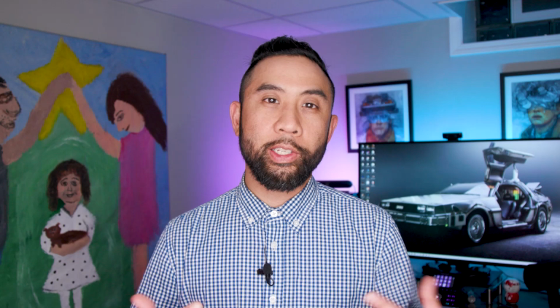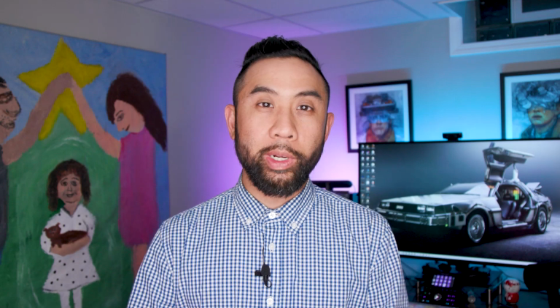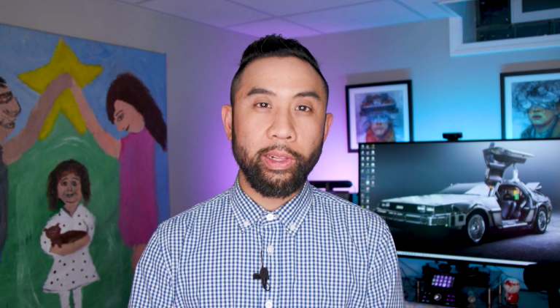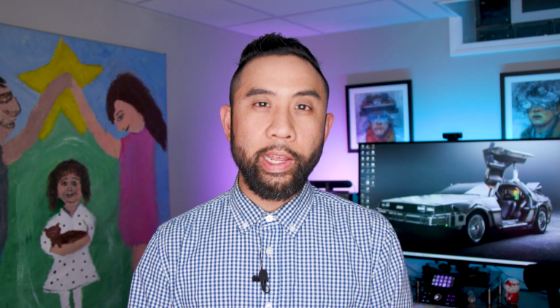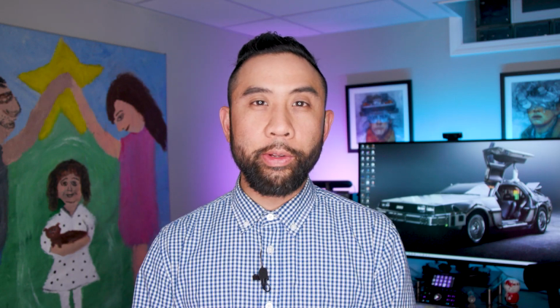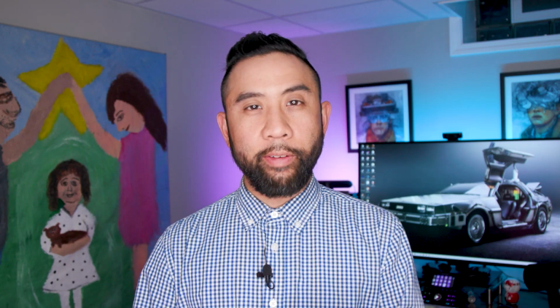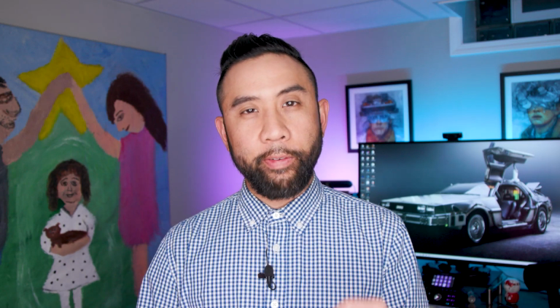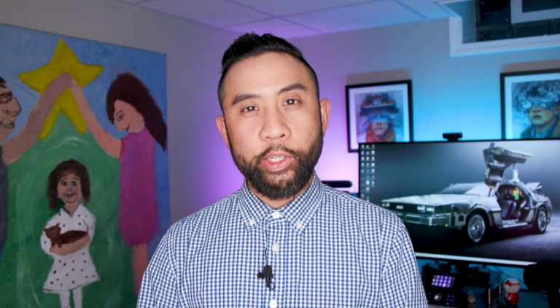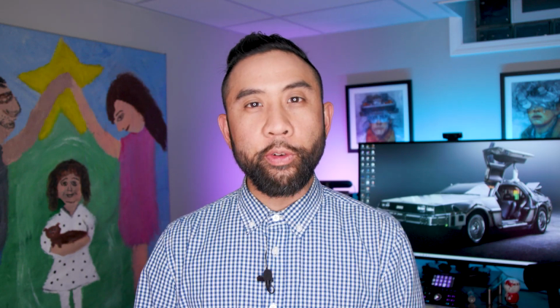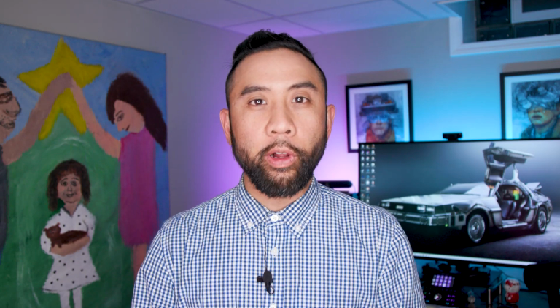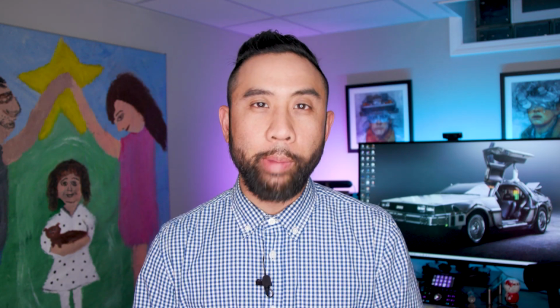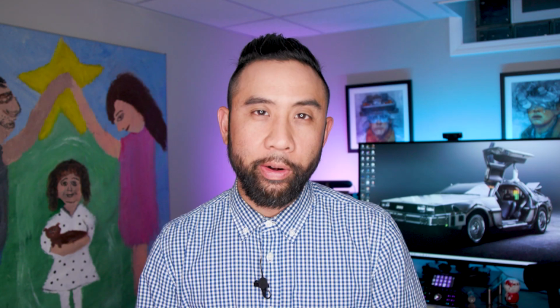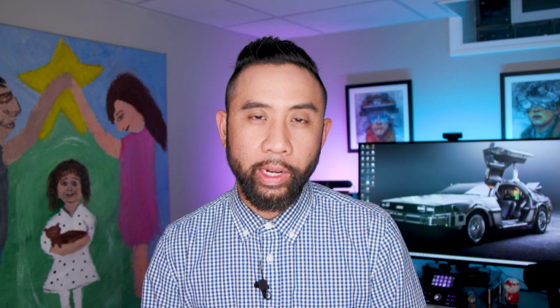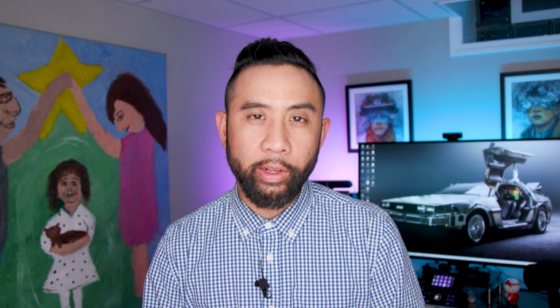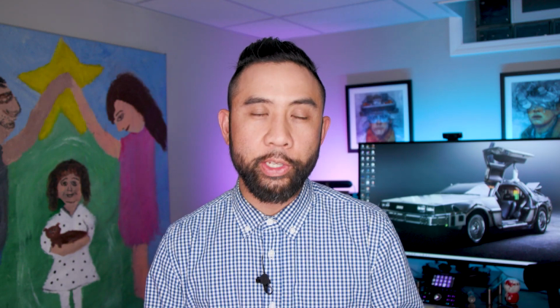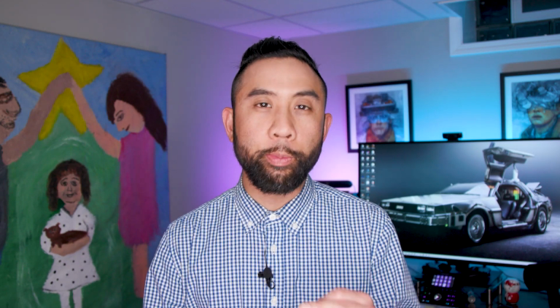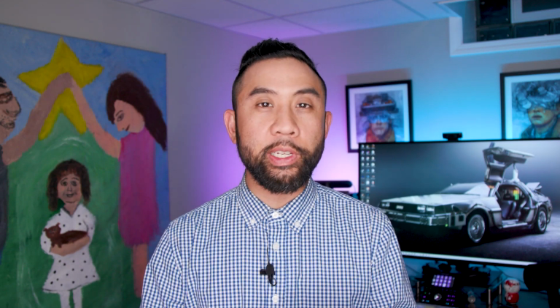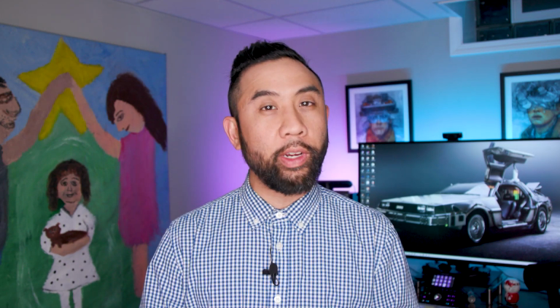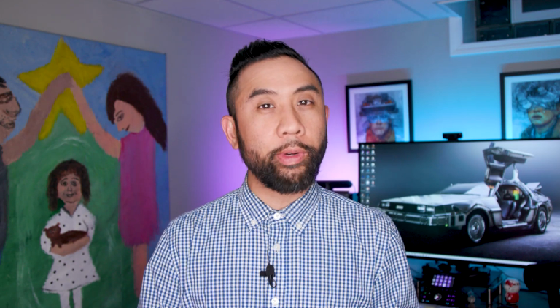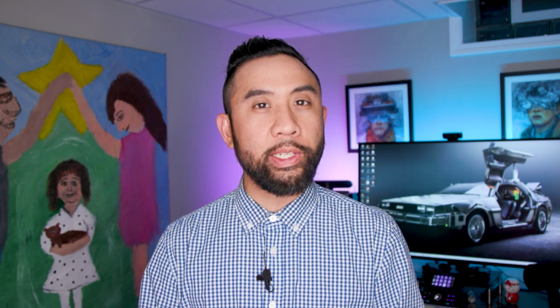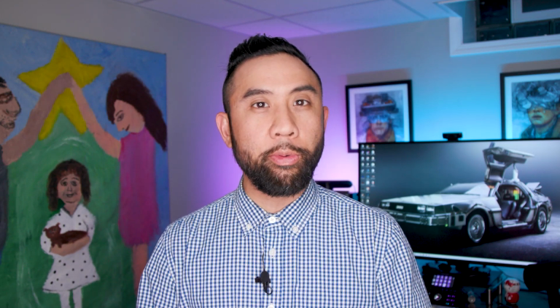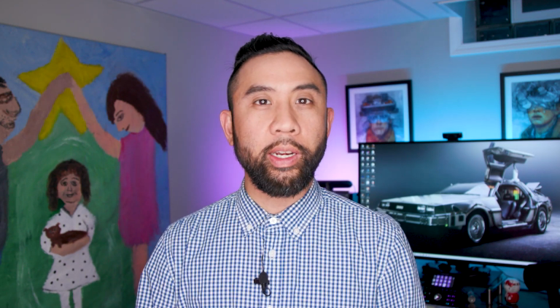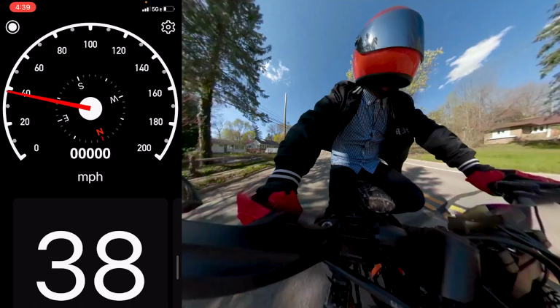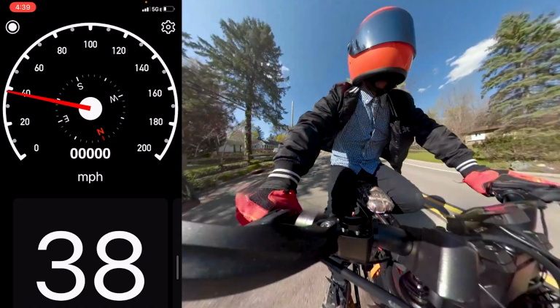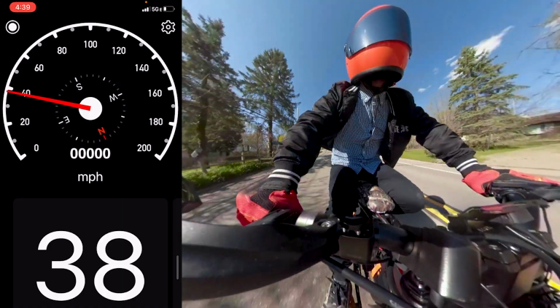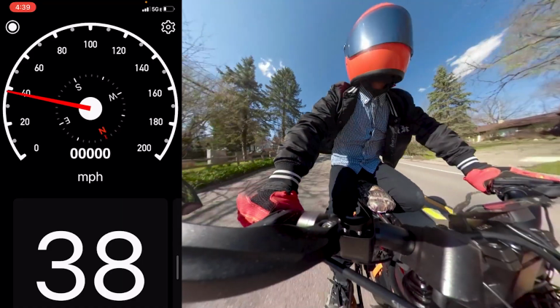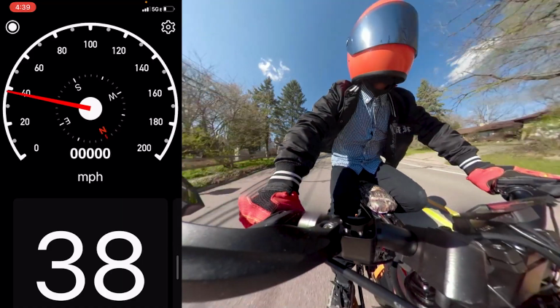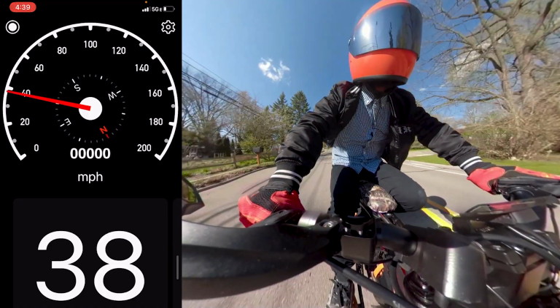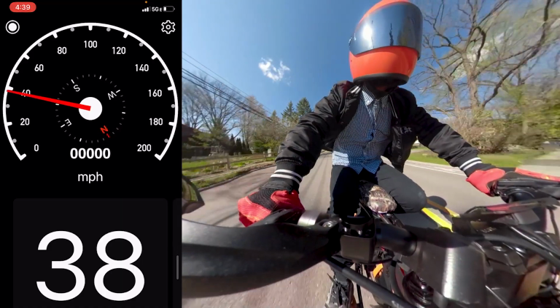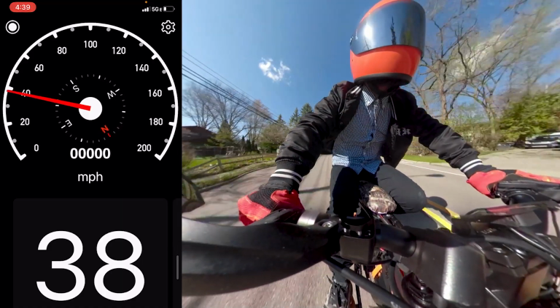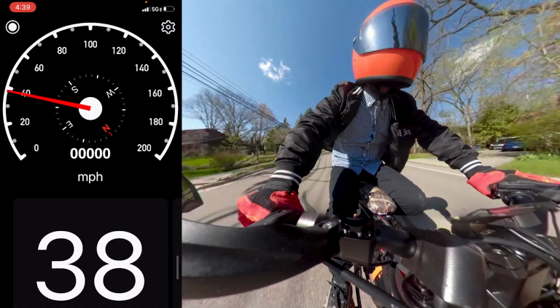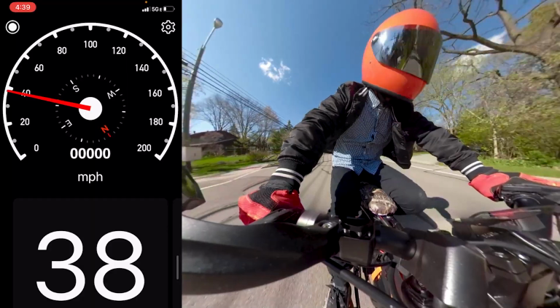So what's it like using a 52 volt battery on the Super73 Z1? I hit 38 miles per hour.